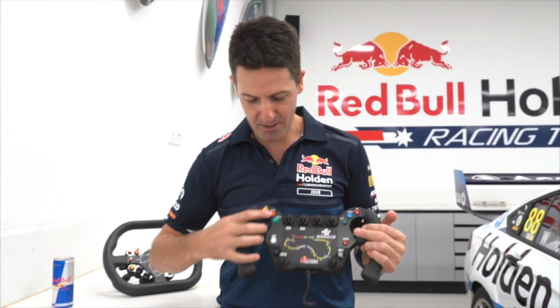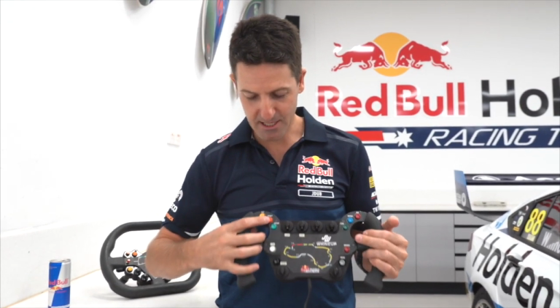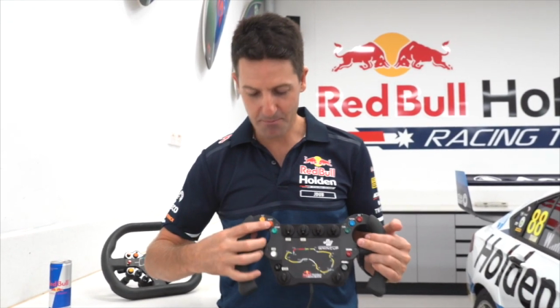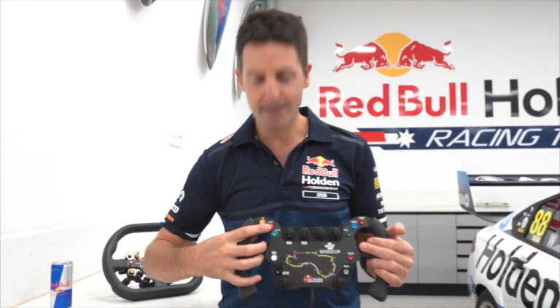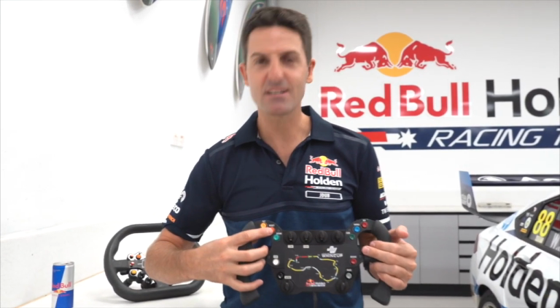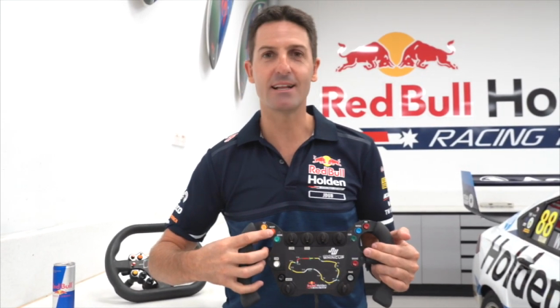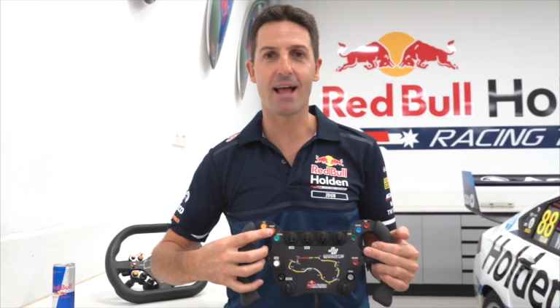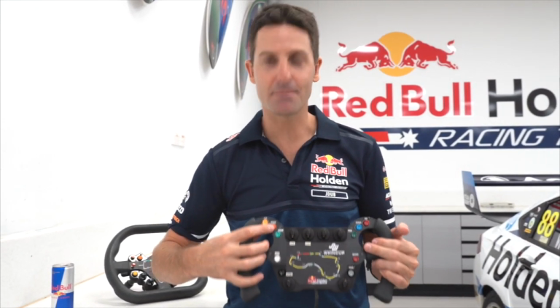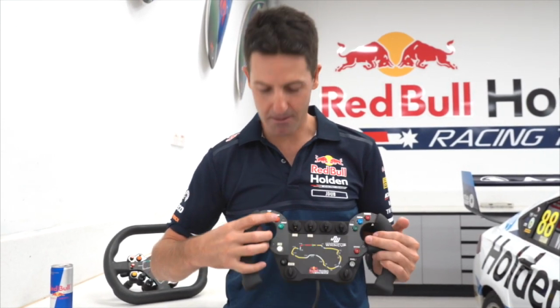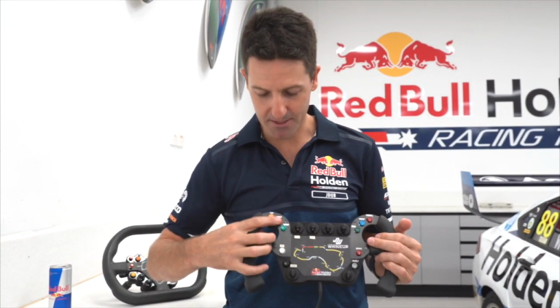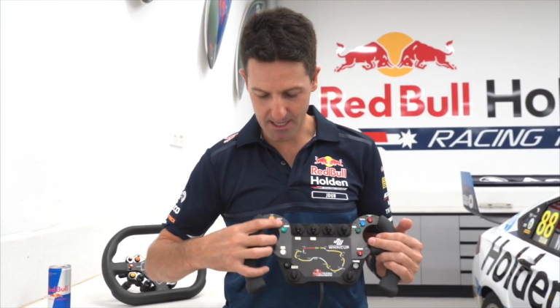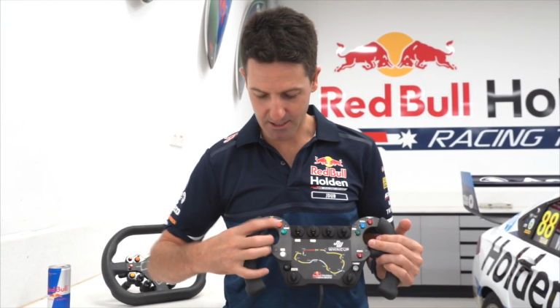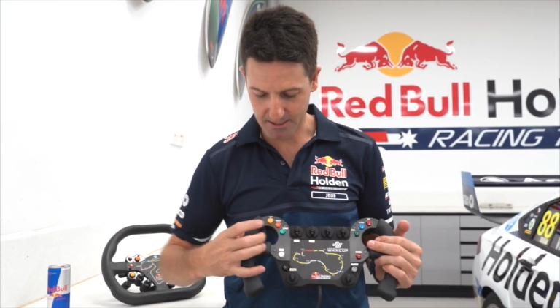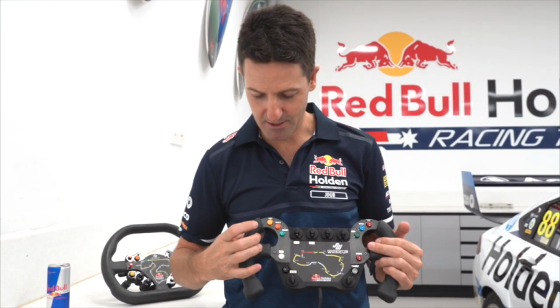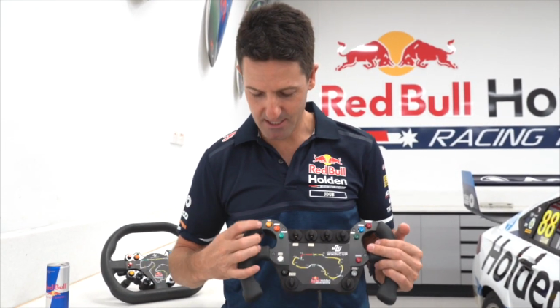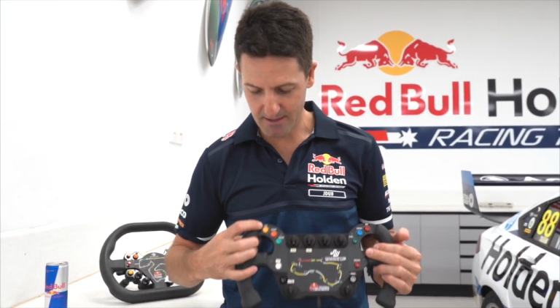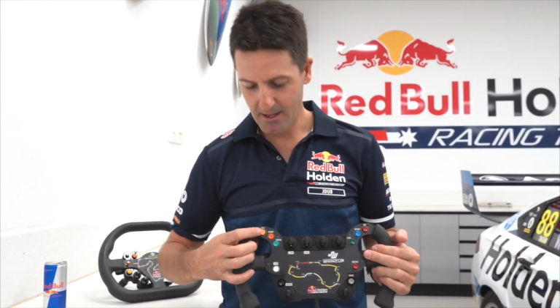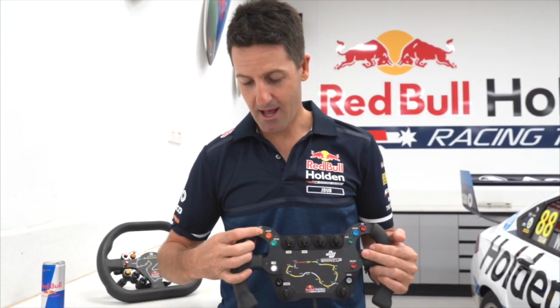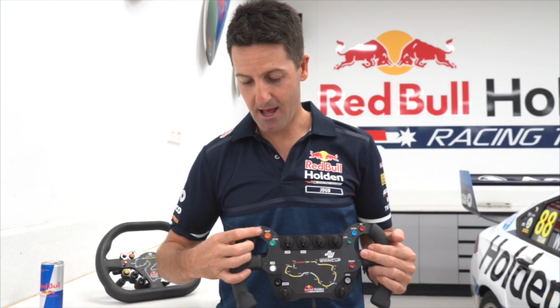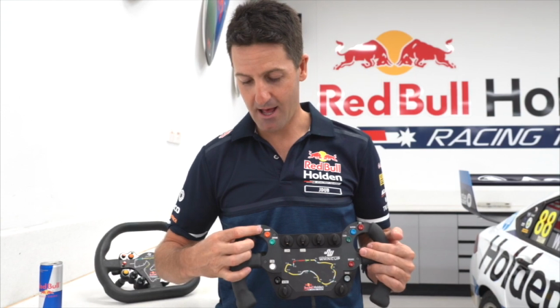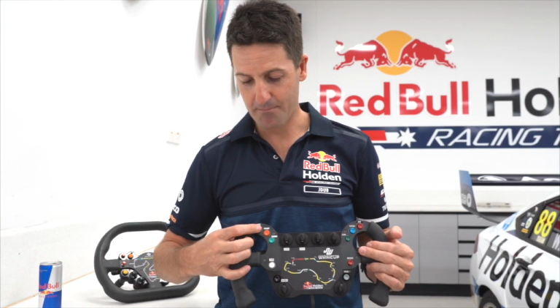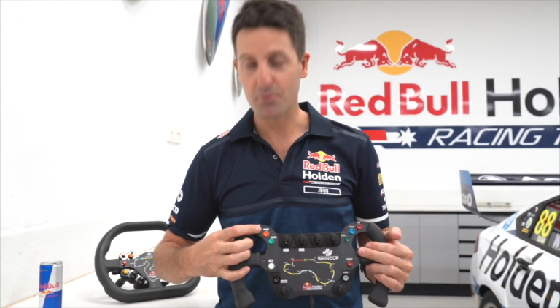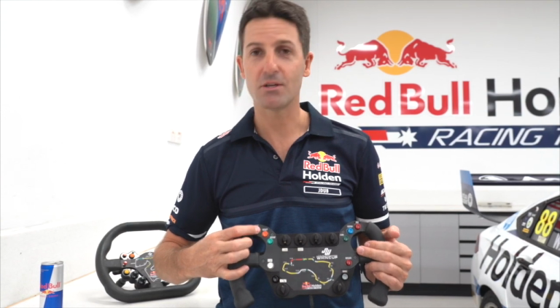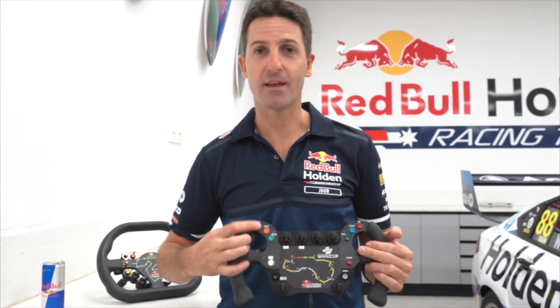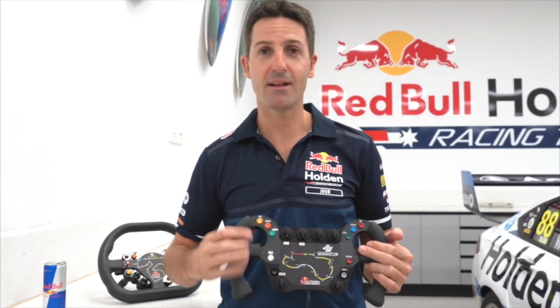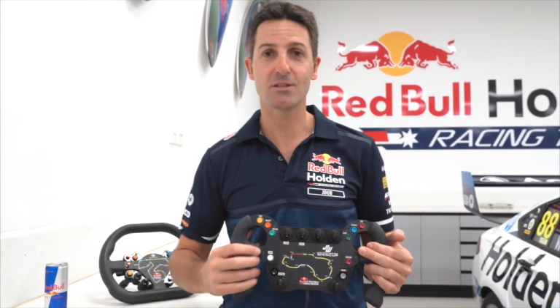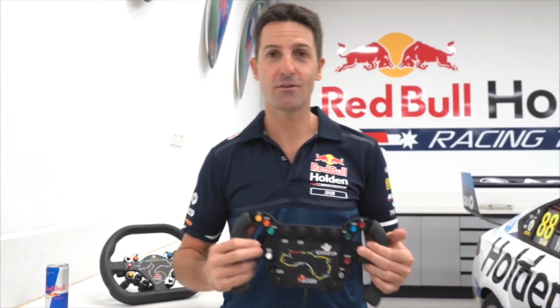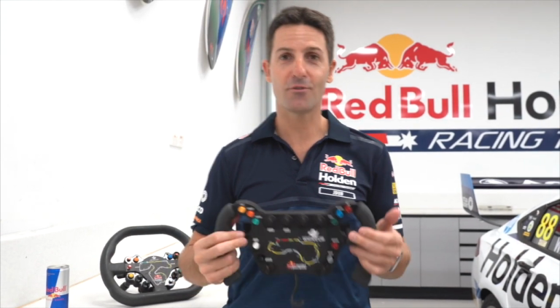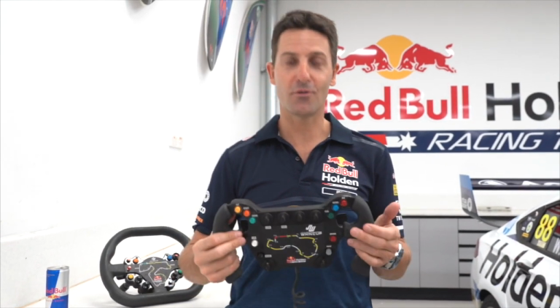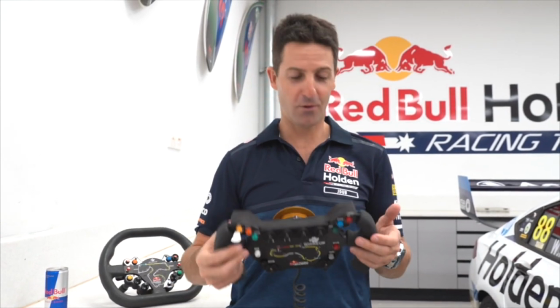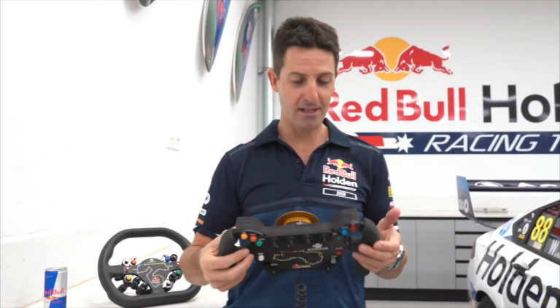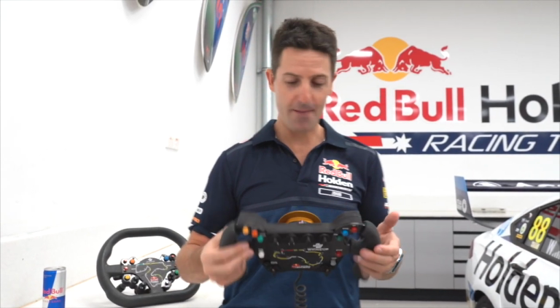Reset button — any alarms that come up on the dash, you can hit the reset. And this button turns the headlights on for a quali lap.